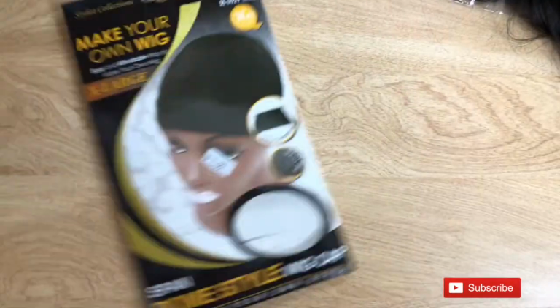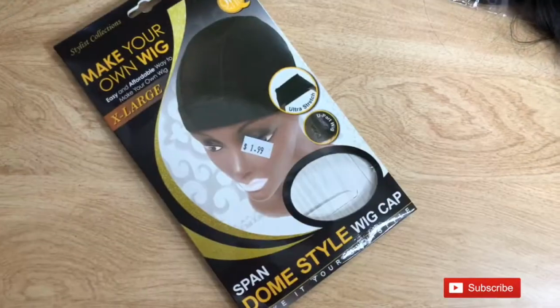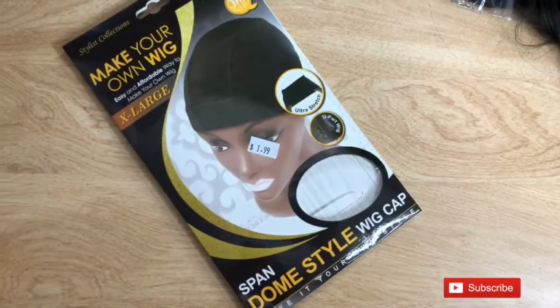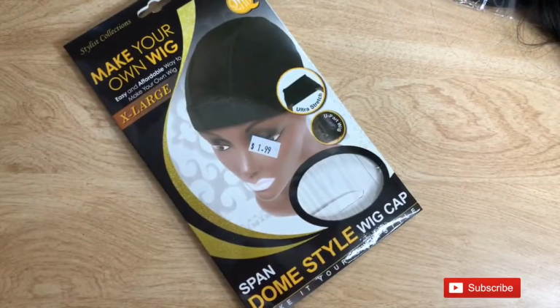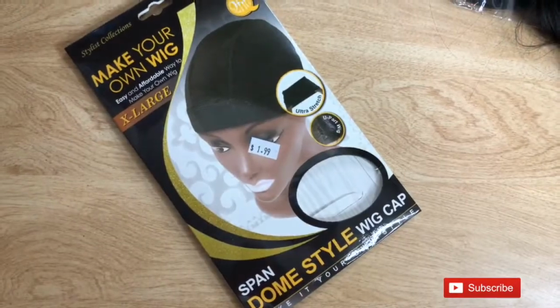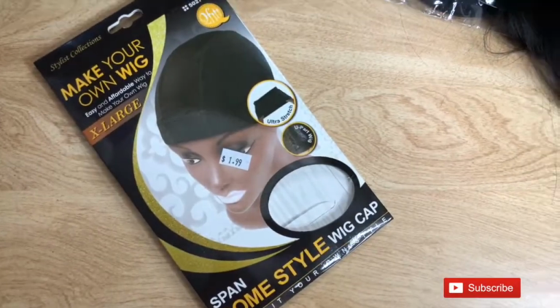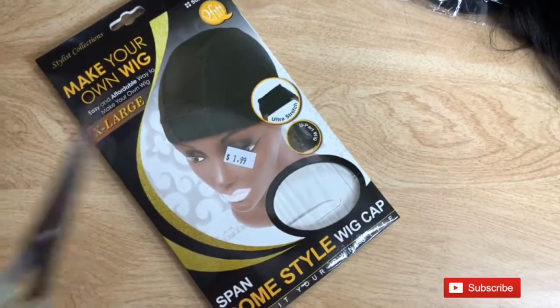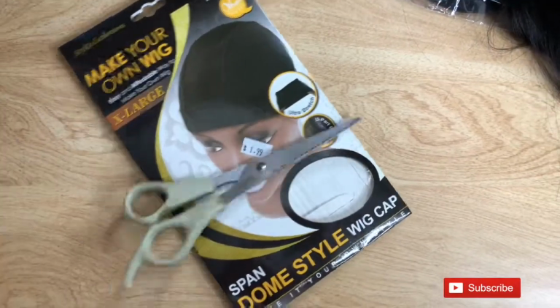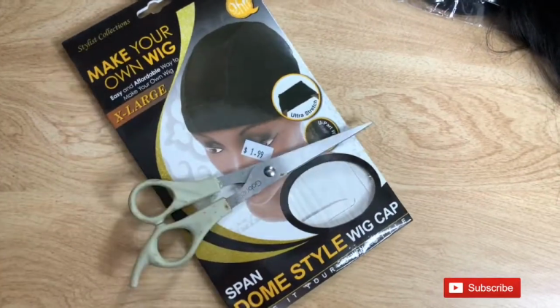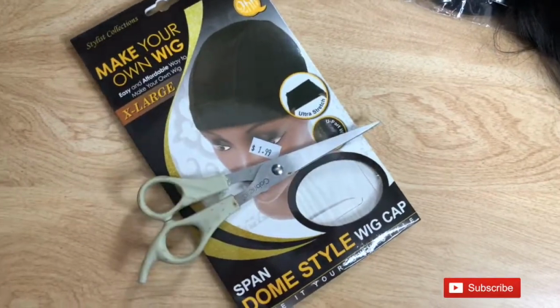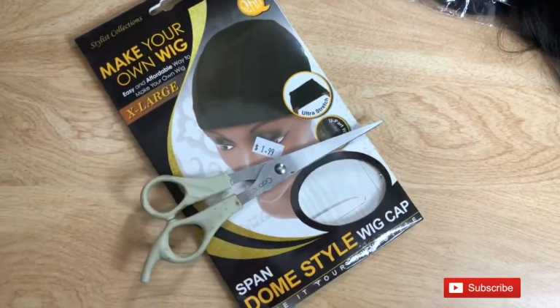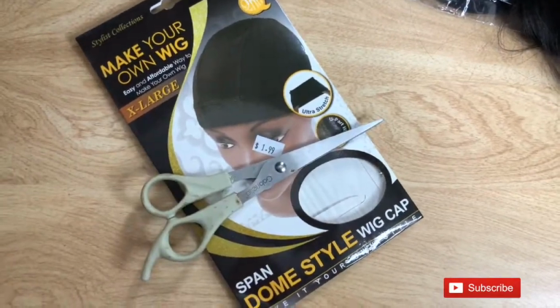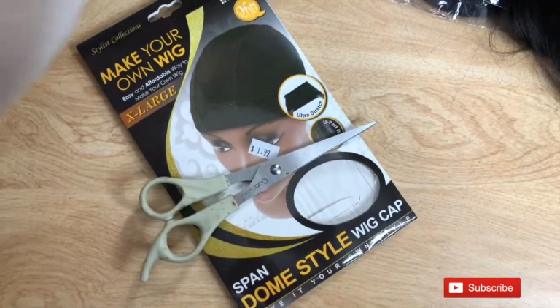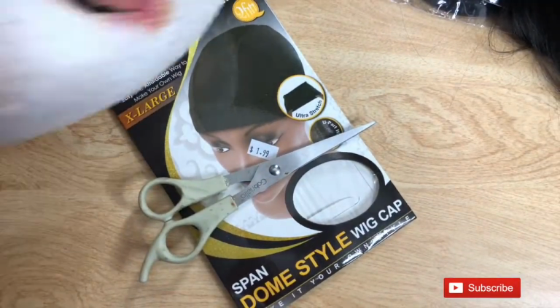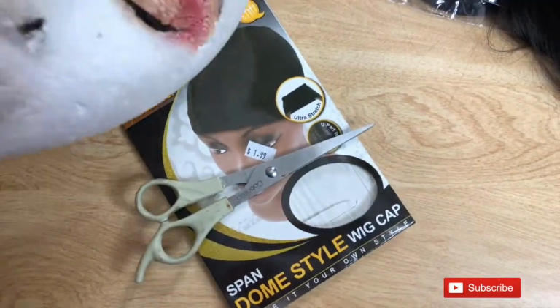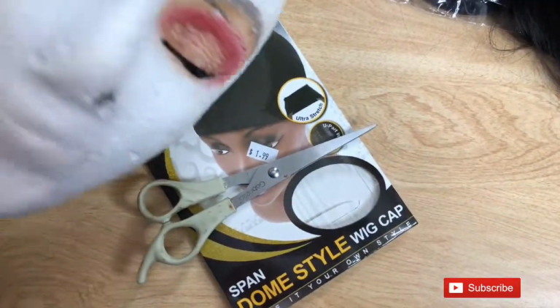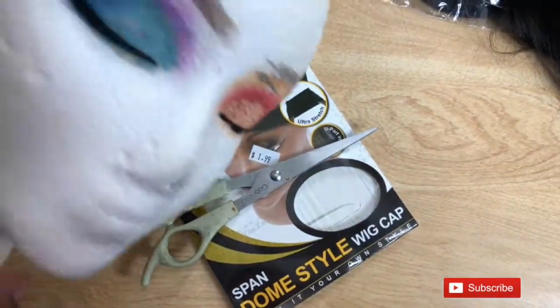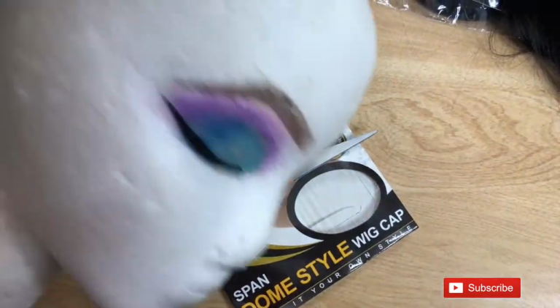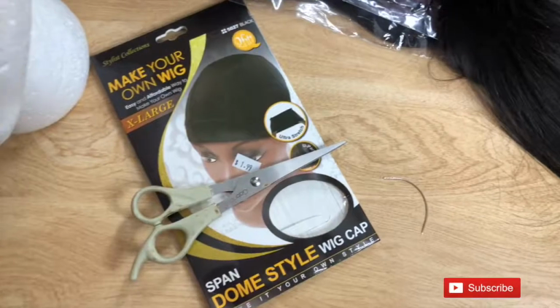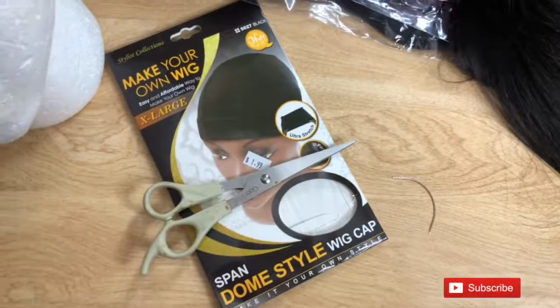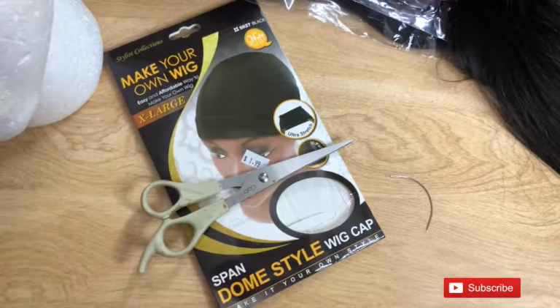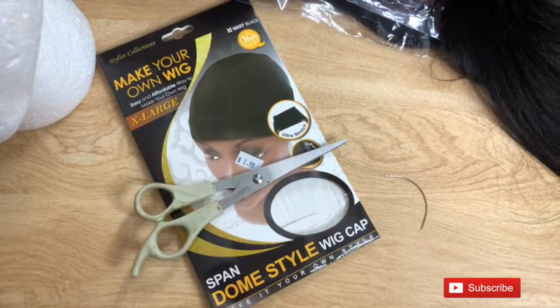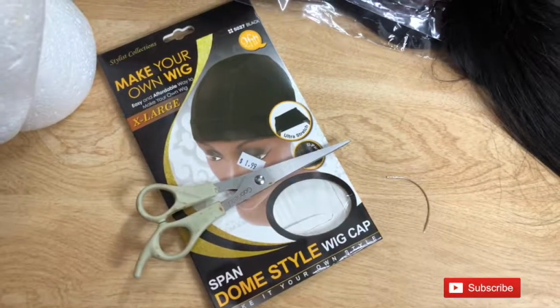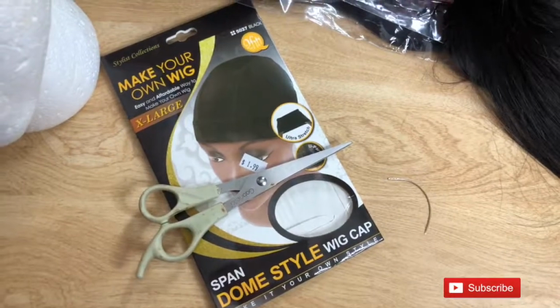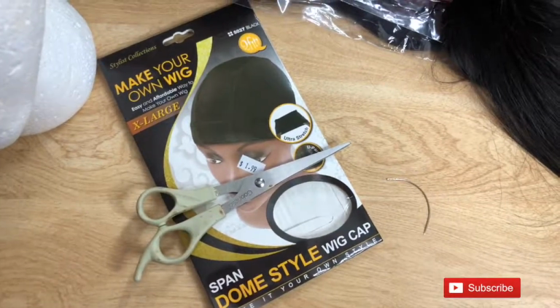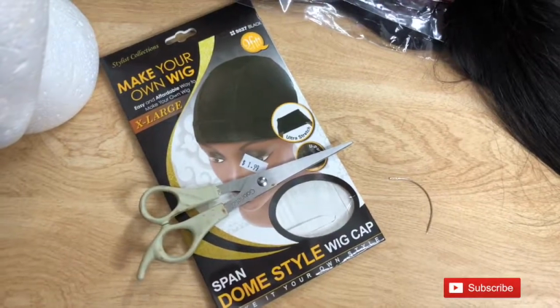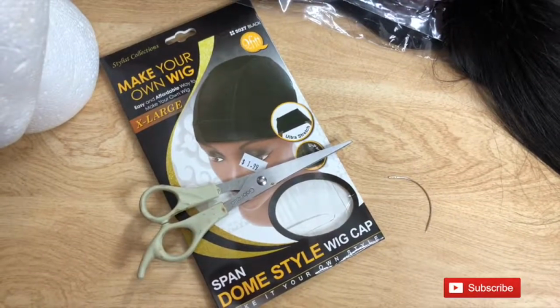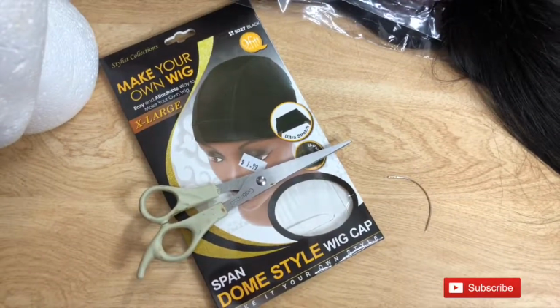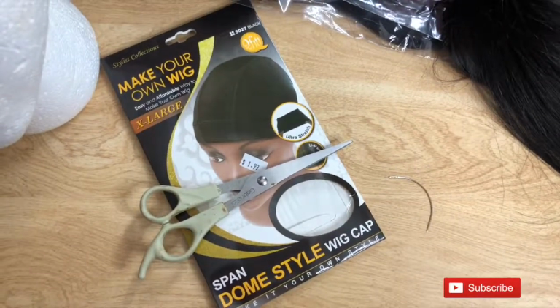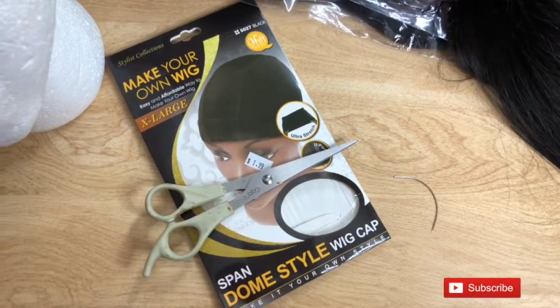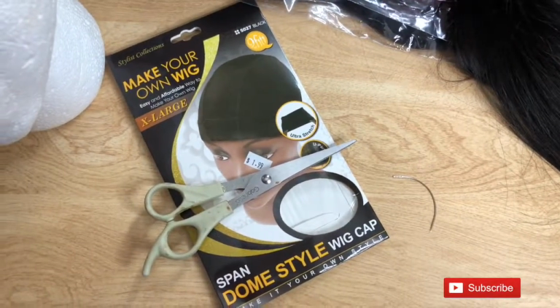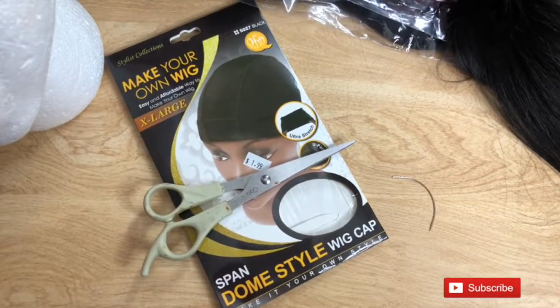So what you're going to need is a wig cap, scissors, a mannequin head, needle, and of course thread.